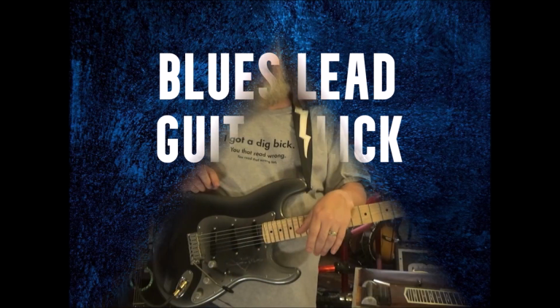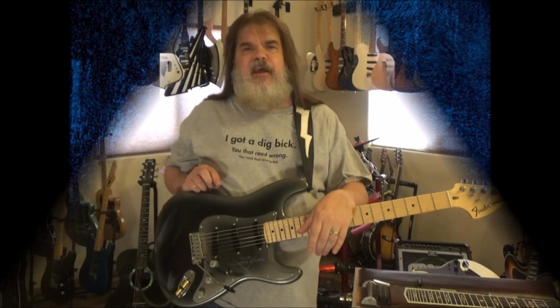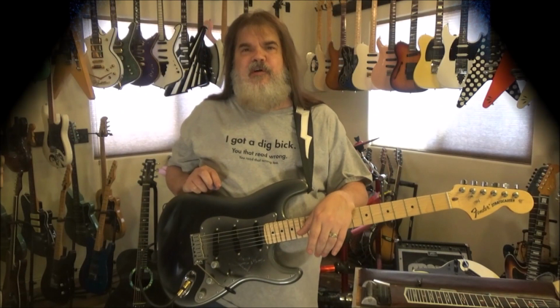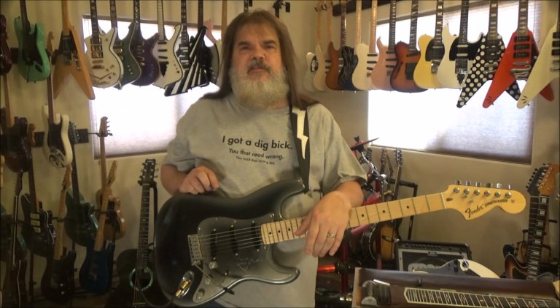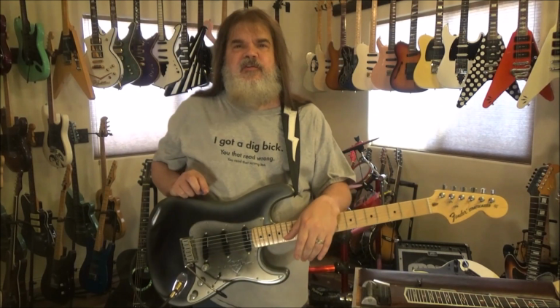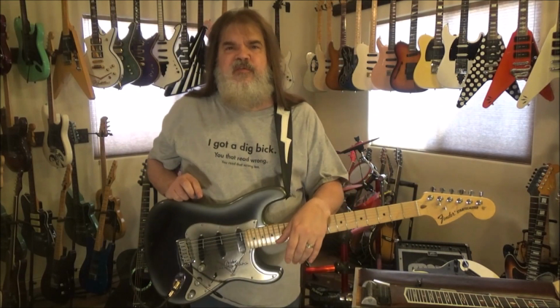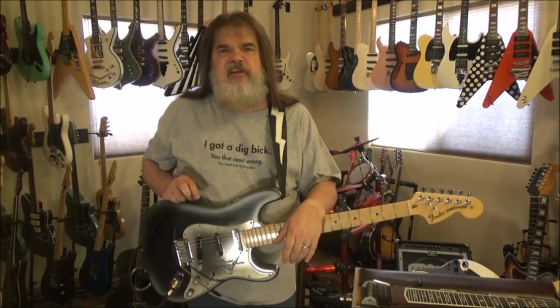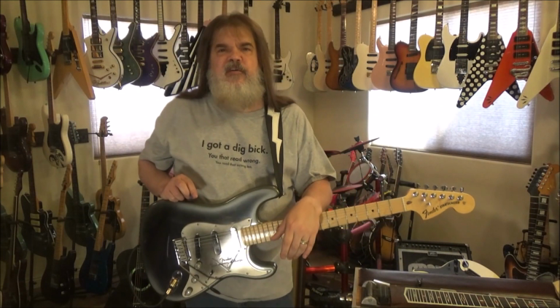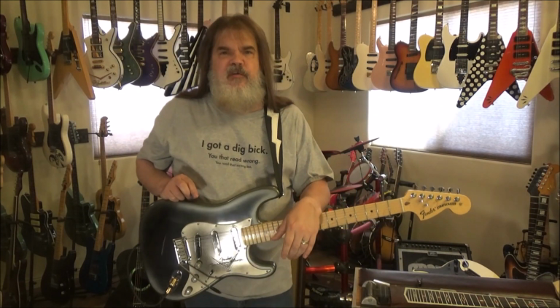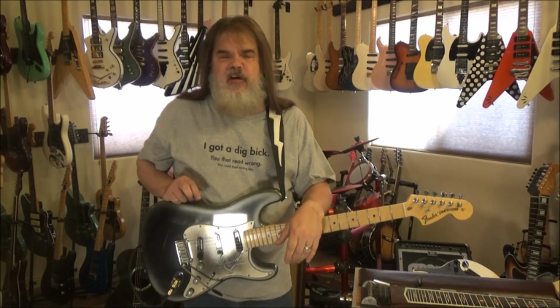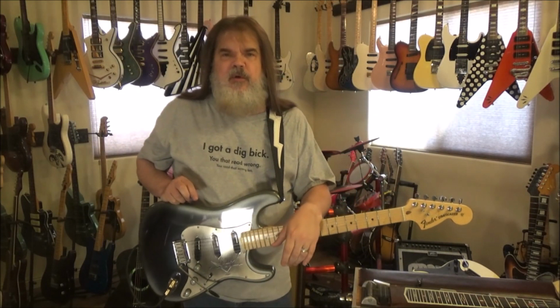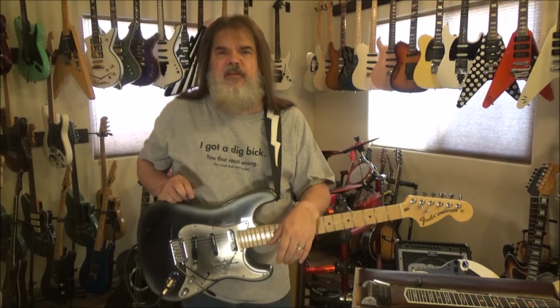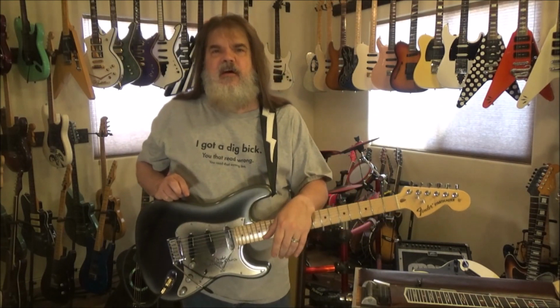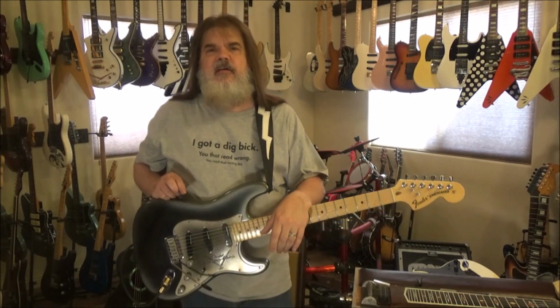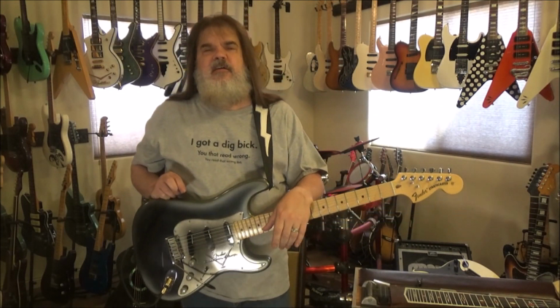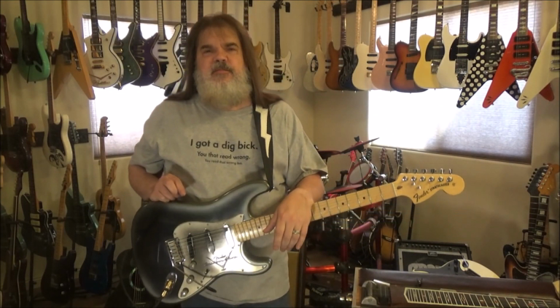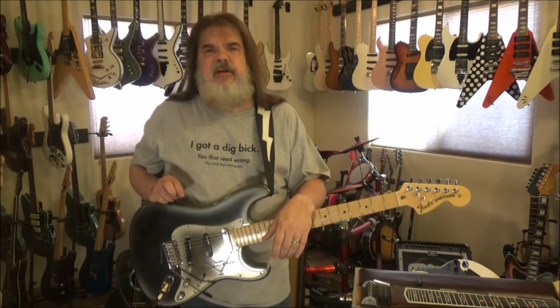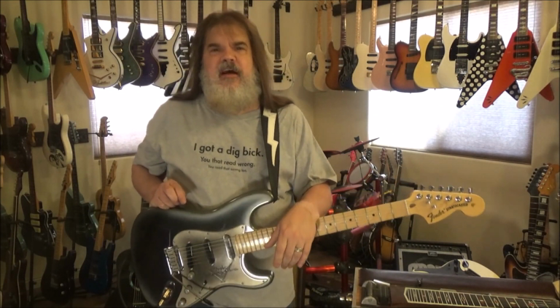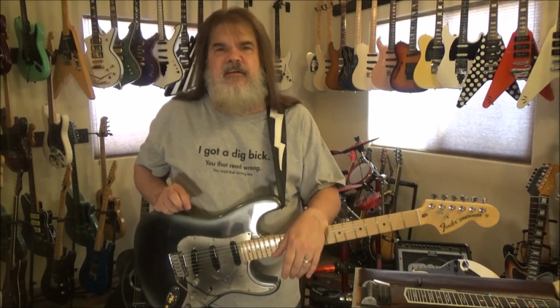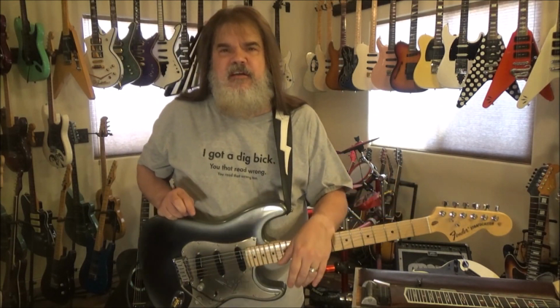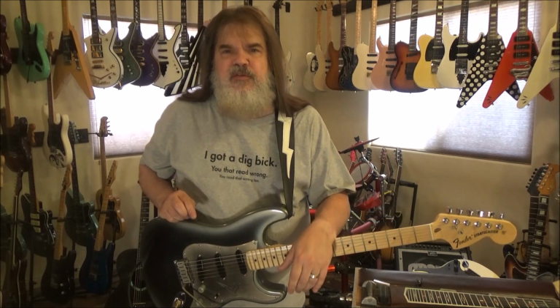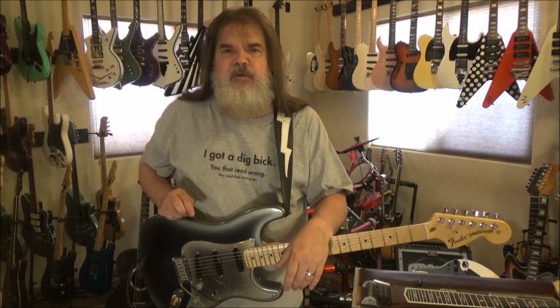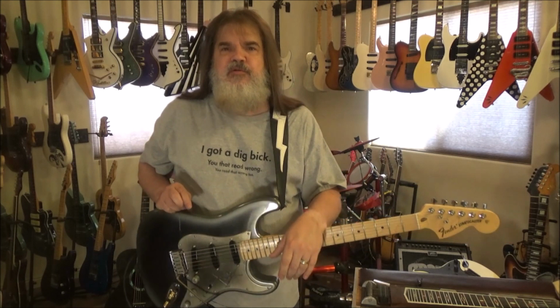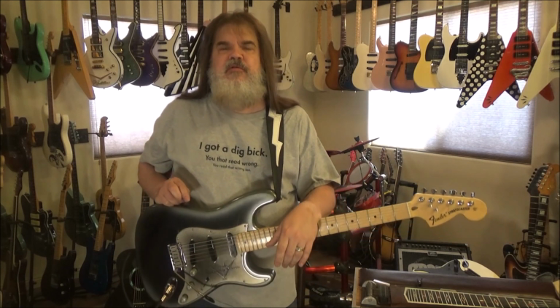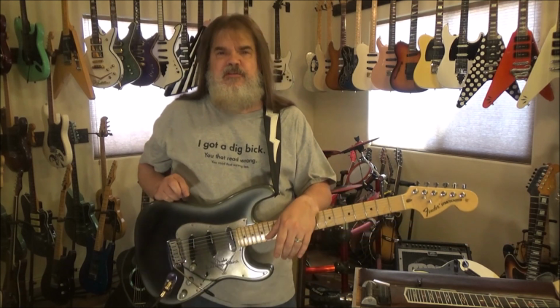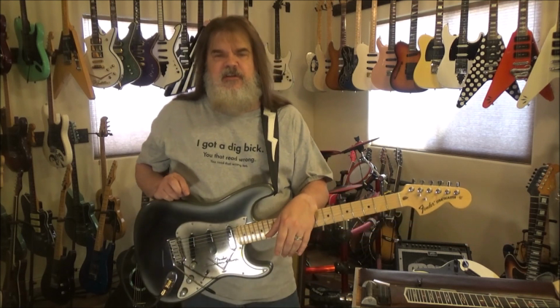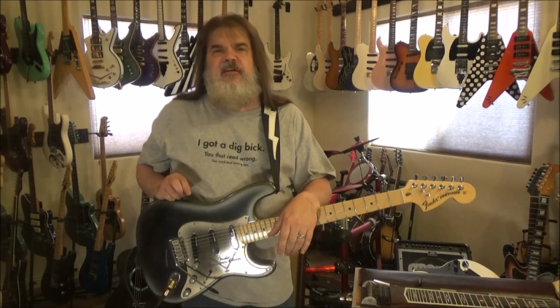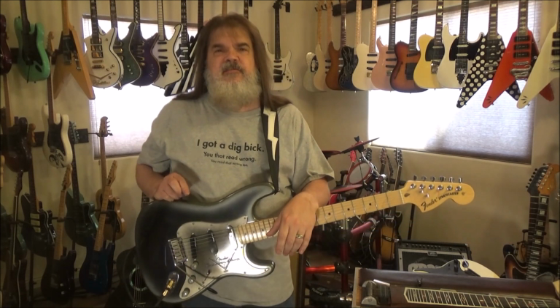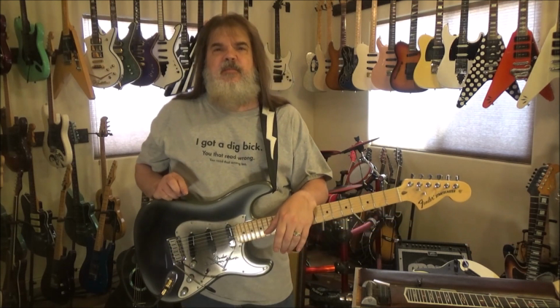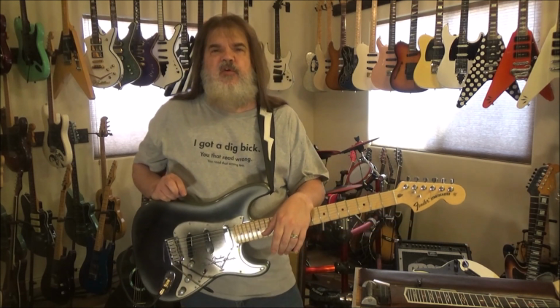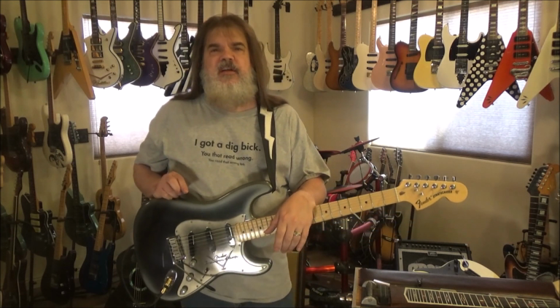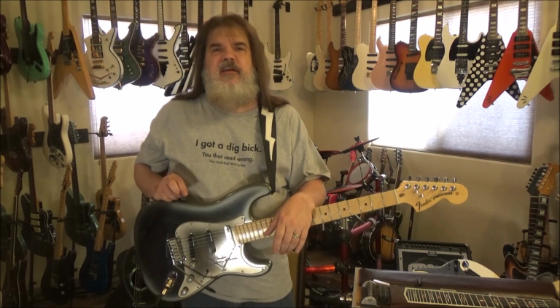Hey folks, Dr. Groovy Scott Grove here with some Lick Ideas for the Blues. This is number 14.